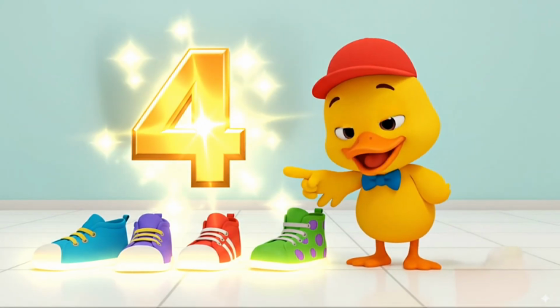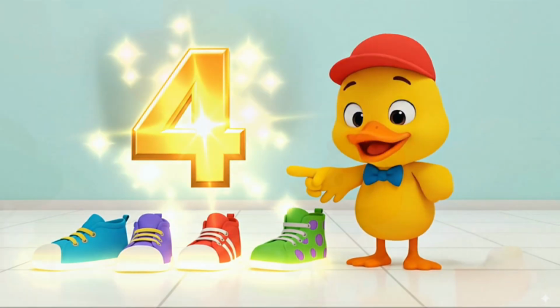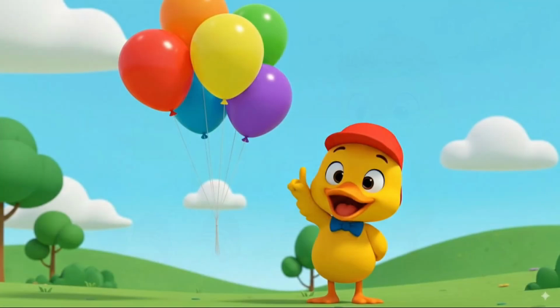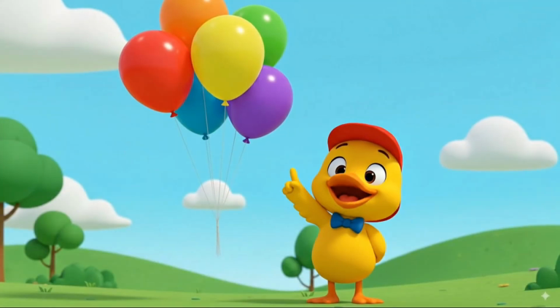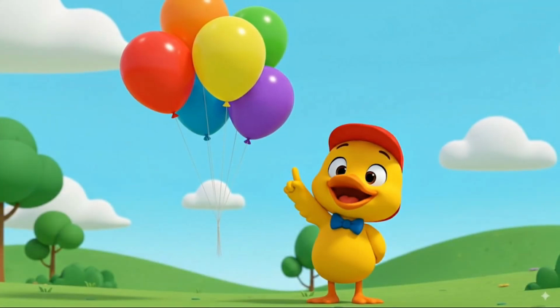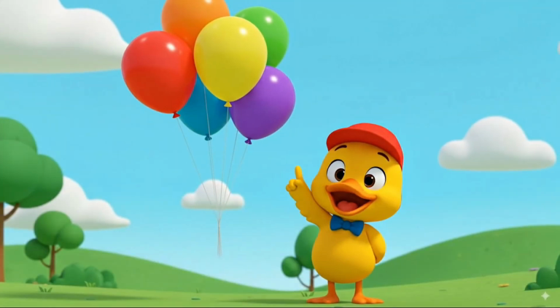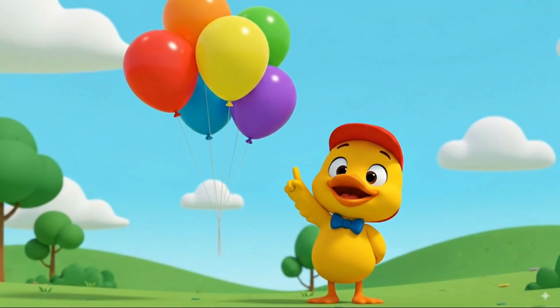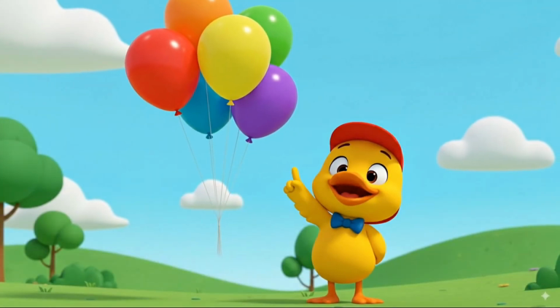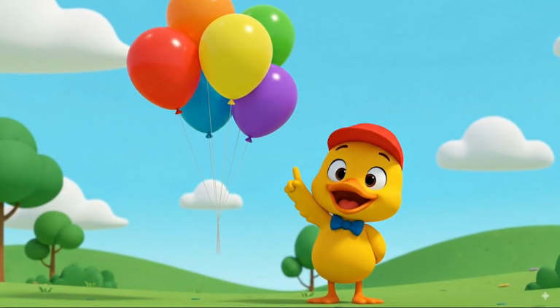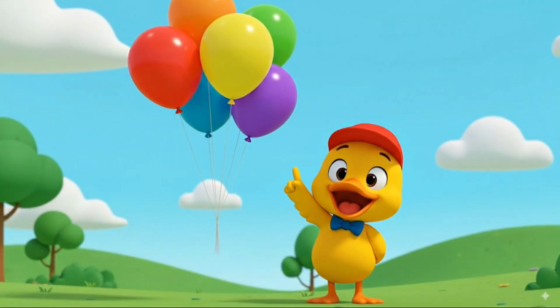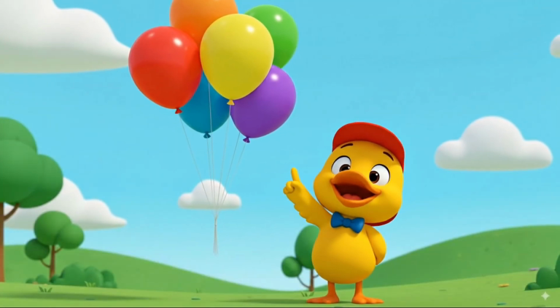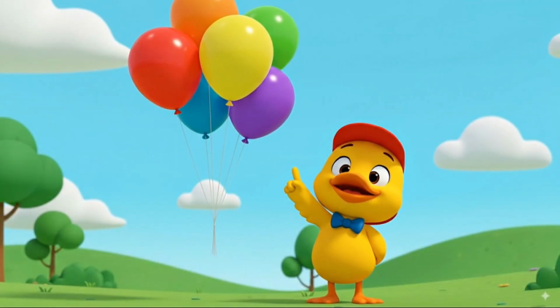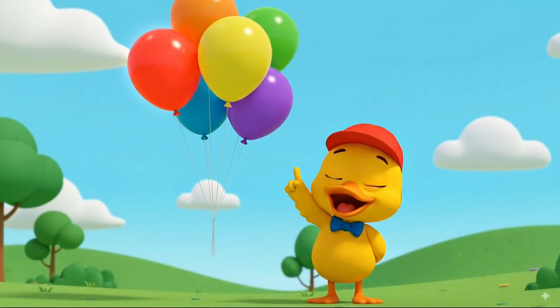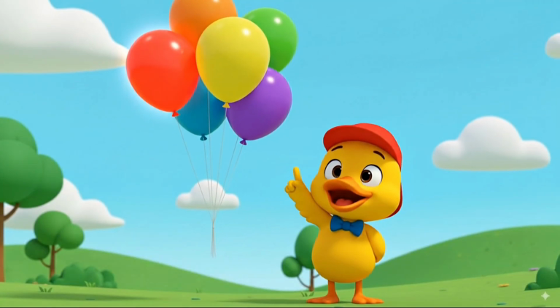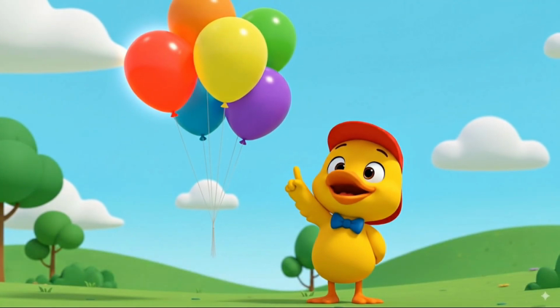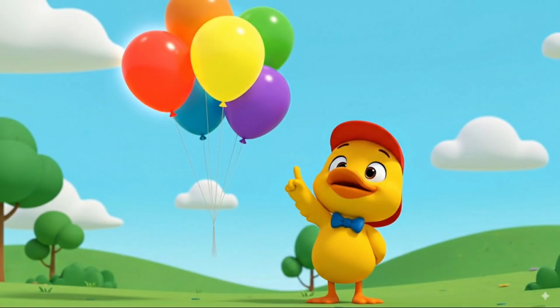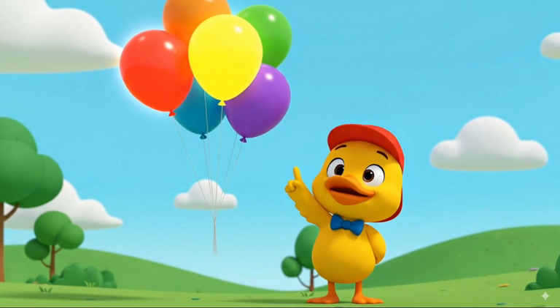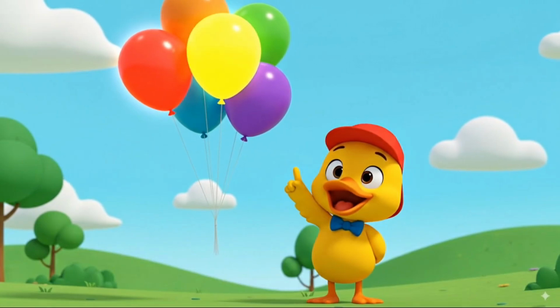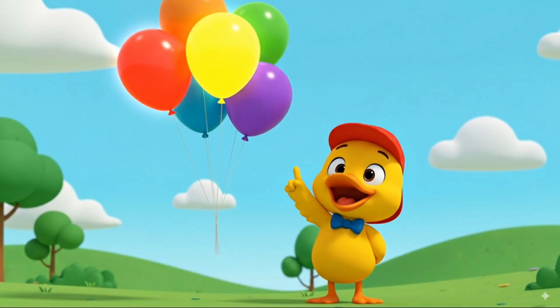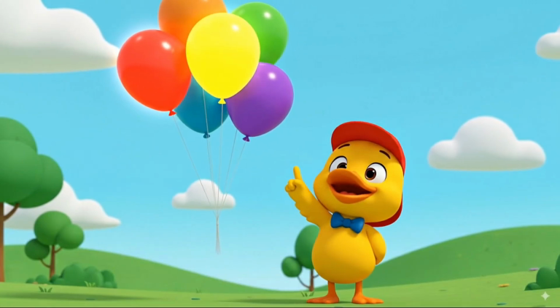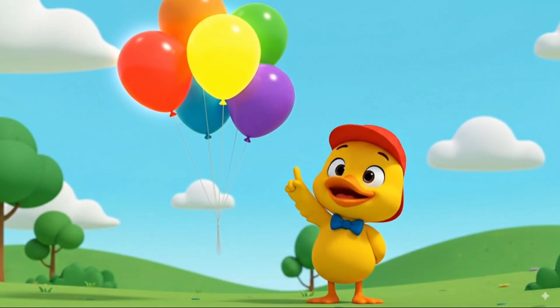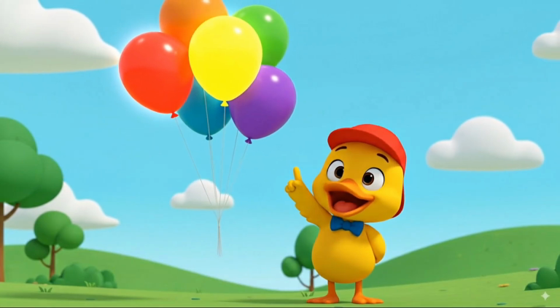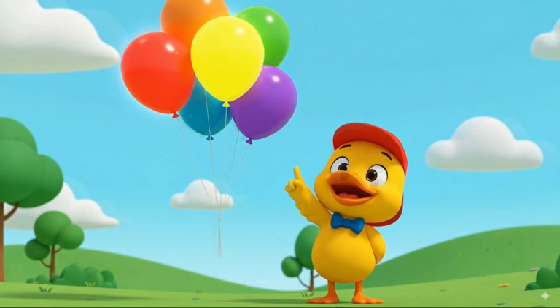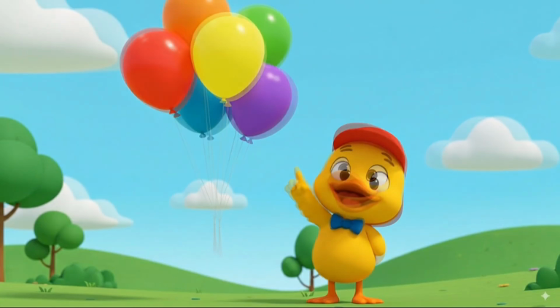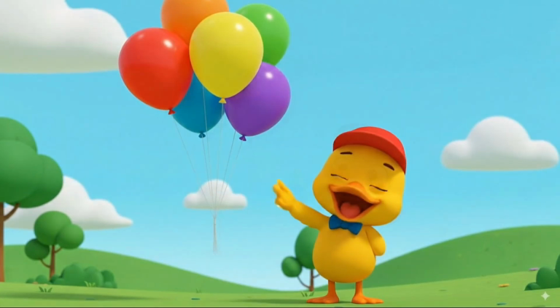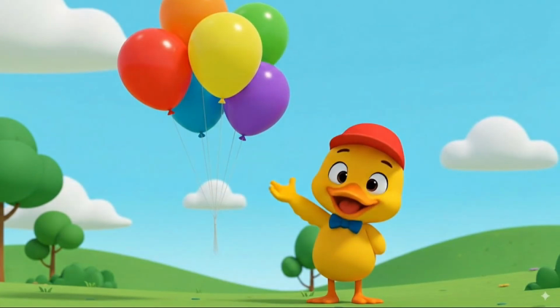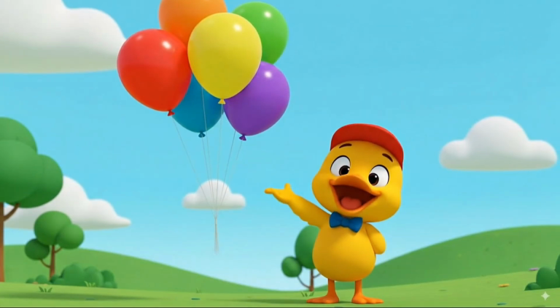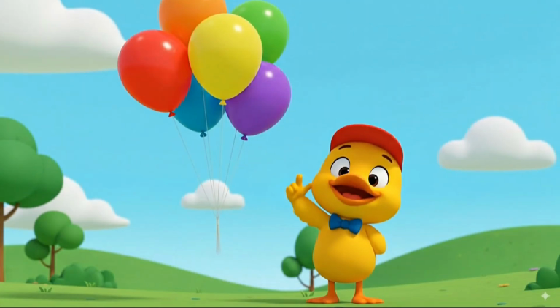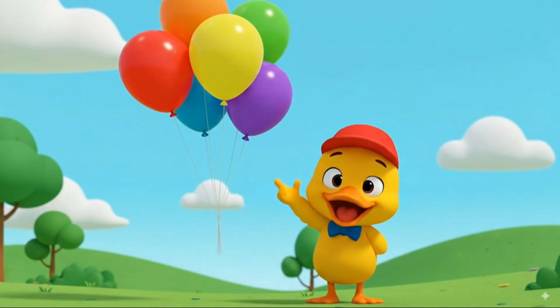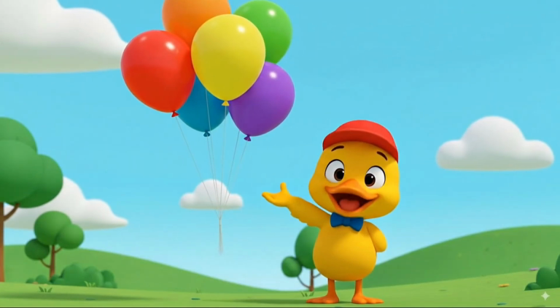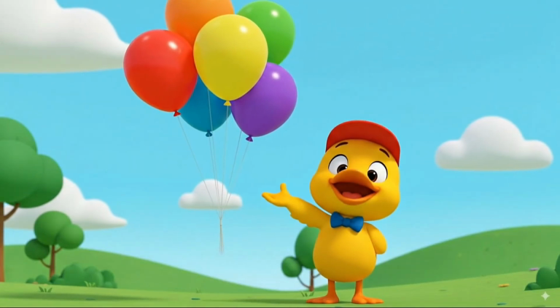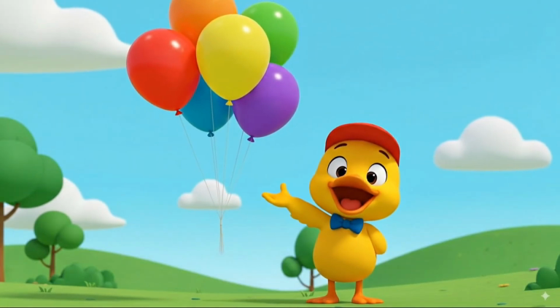Look at the balloons floating up. Two, four, six. That makes six balloons.